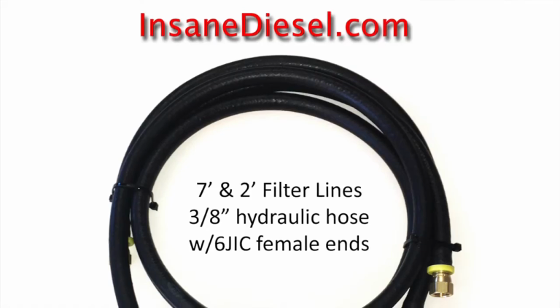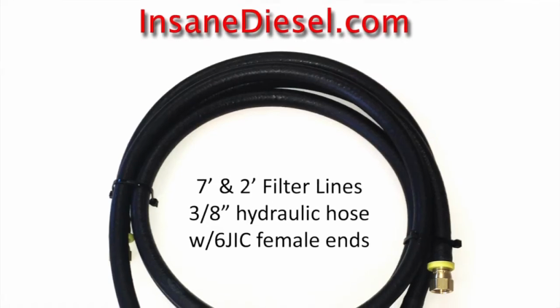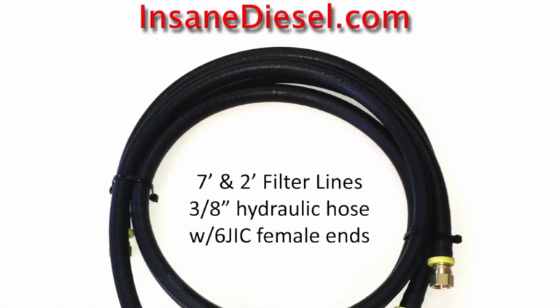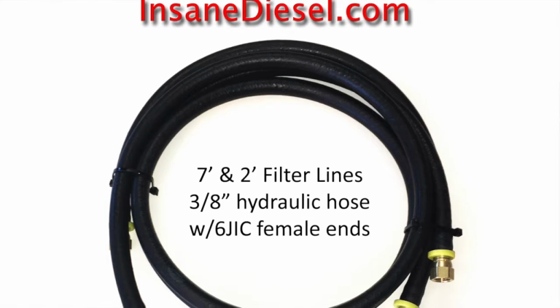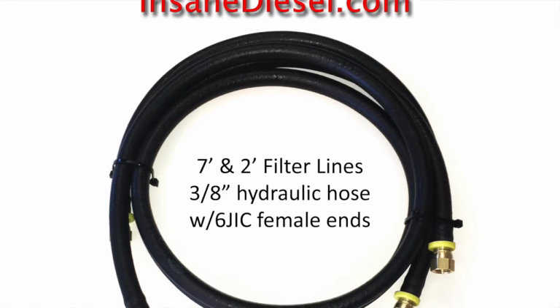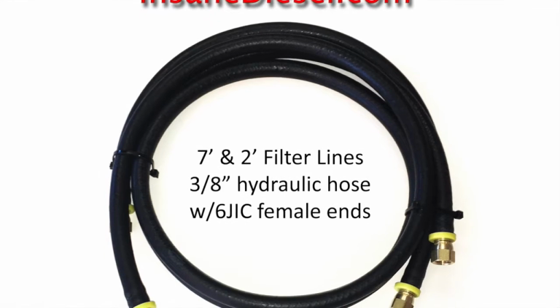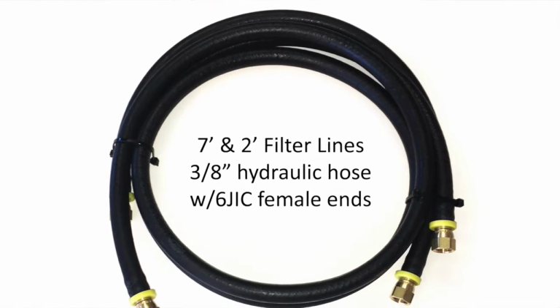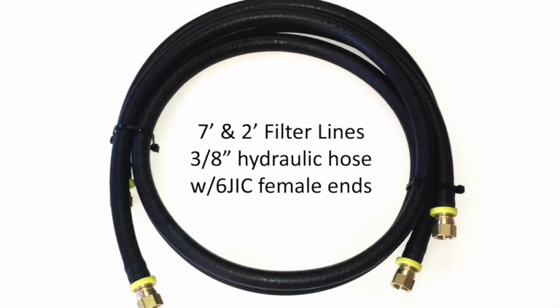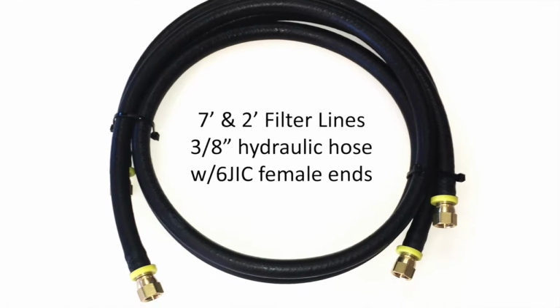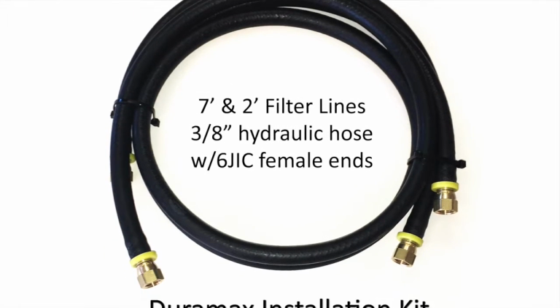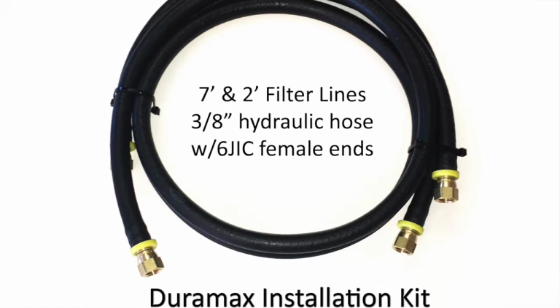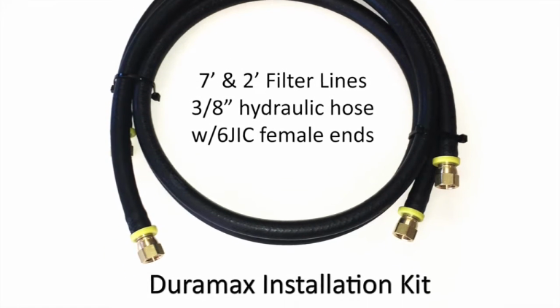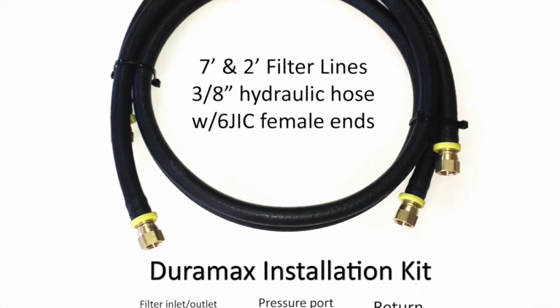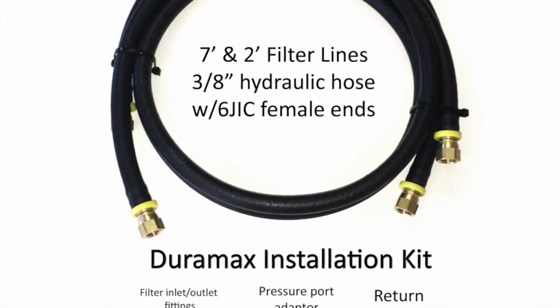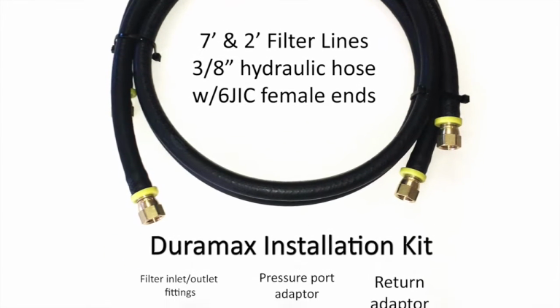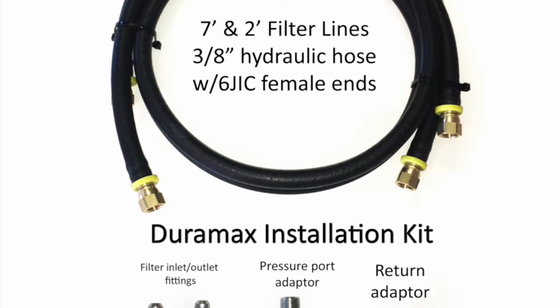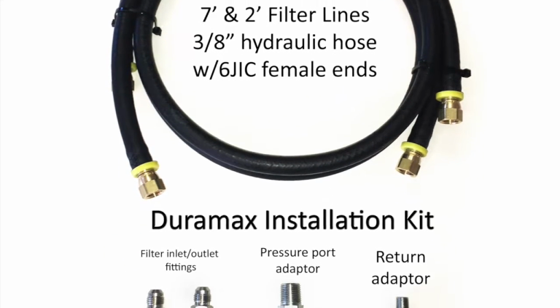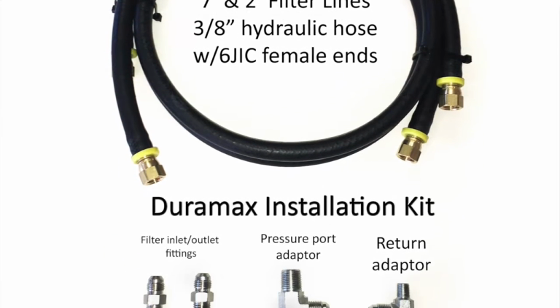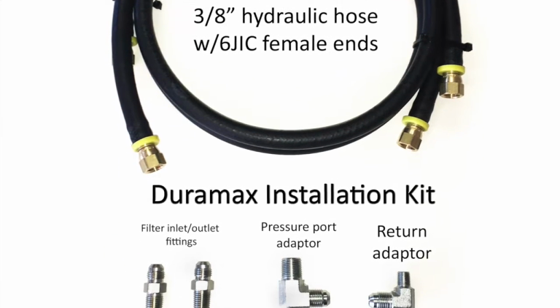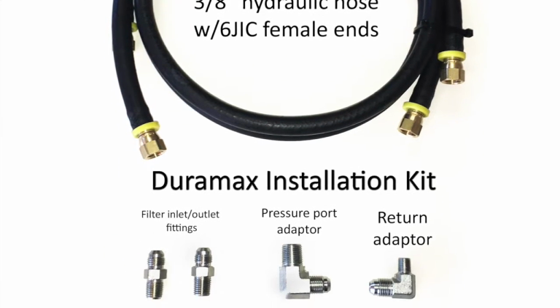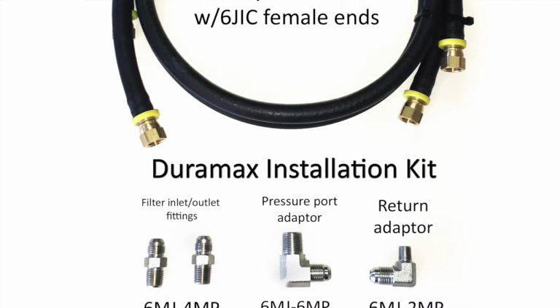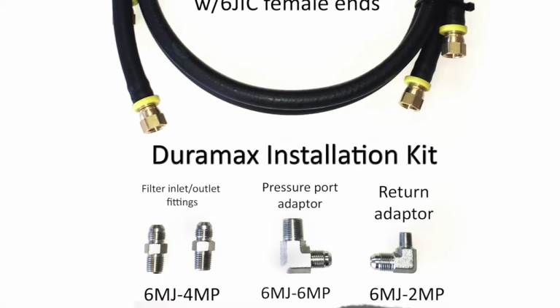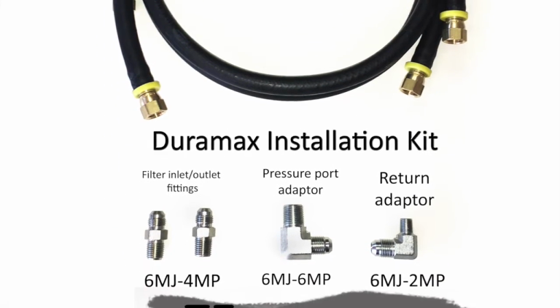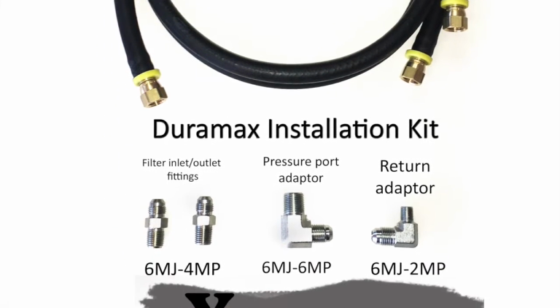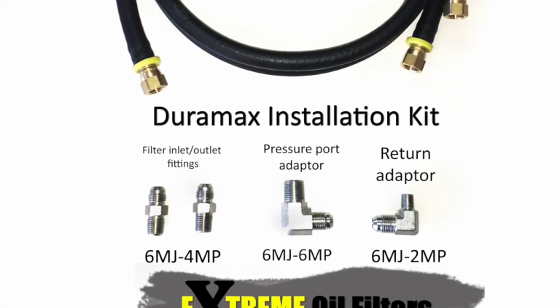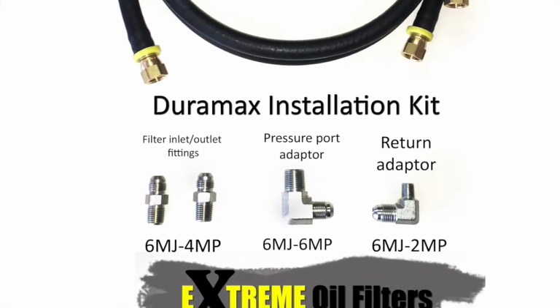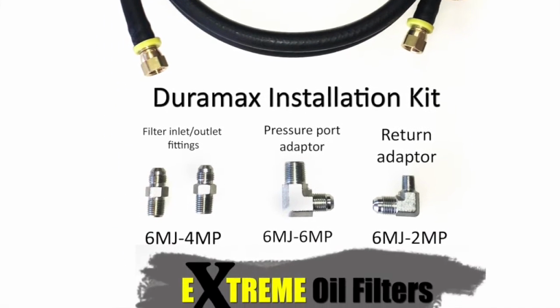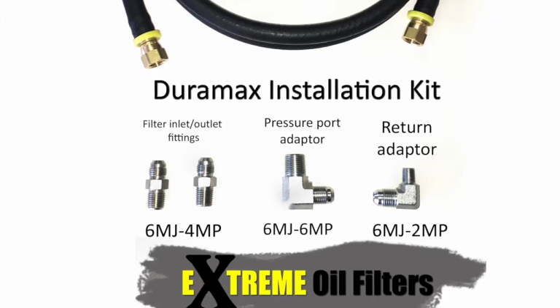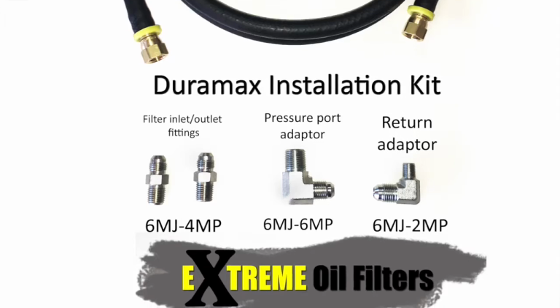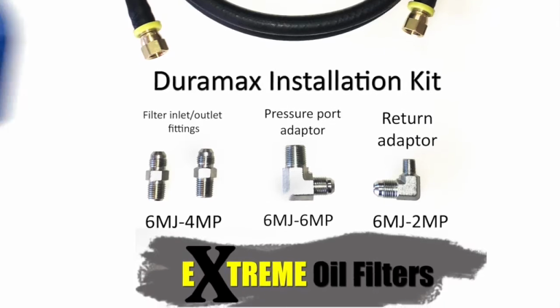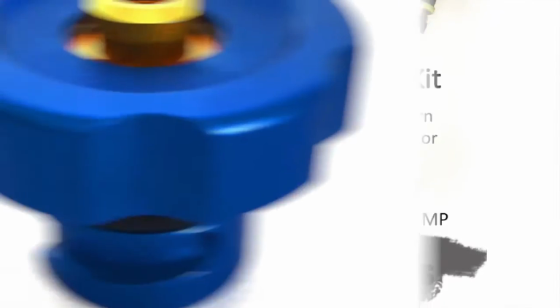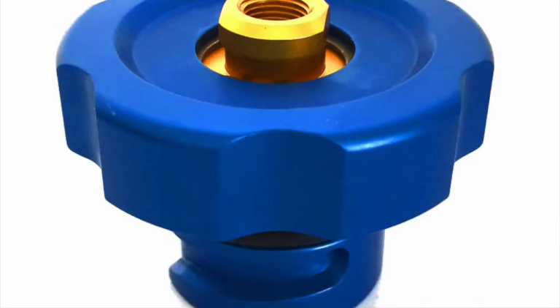Let's take a quick look at what comes in the Xtreme Oil Filter installation kit. You've got your hoses, the essential fittings, and an oil filler cap.